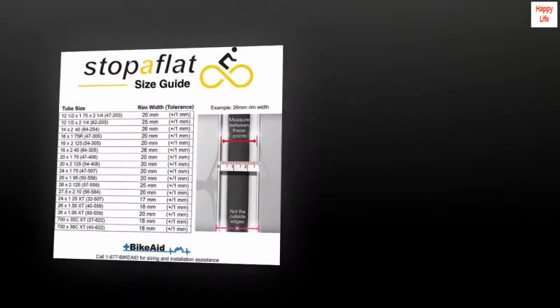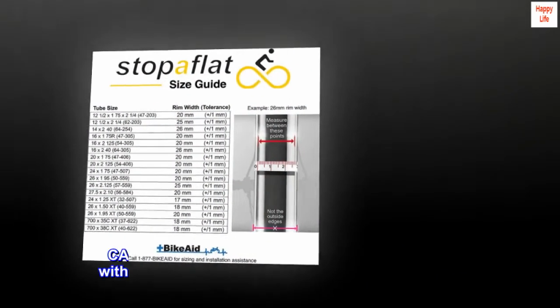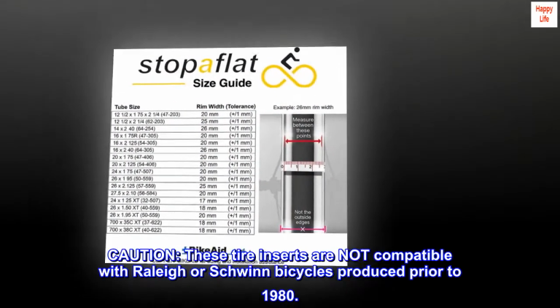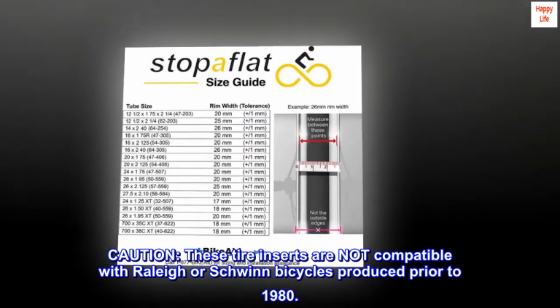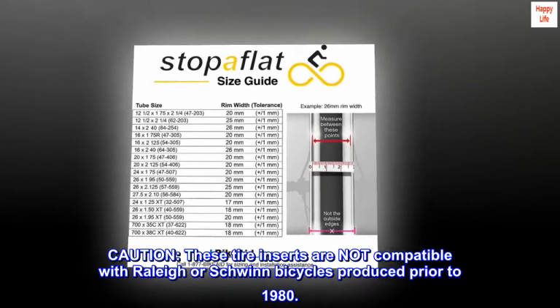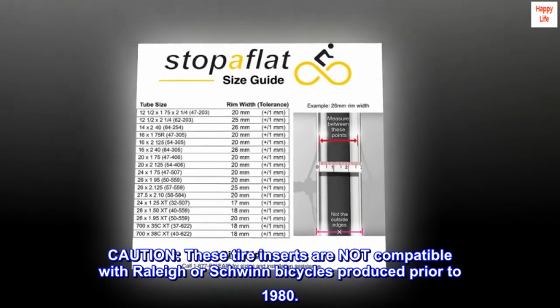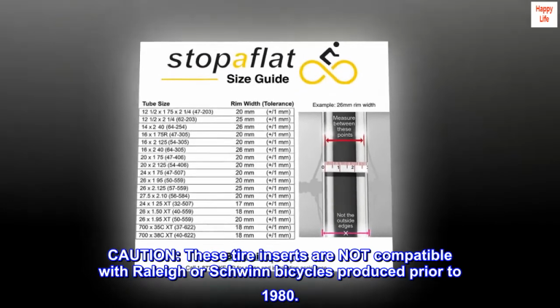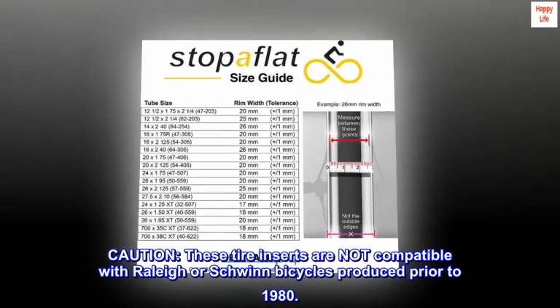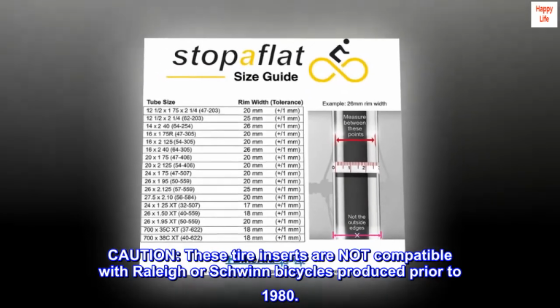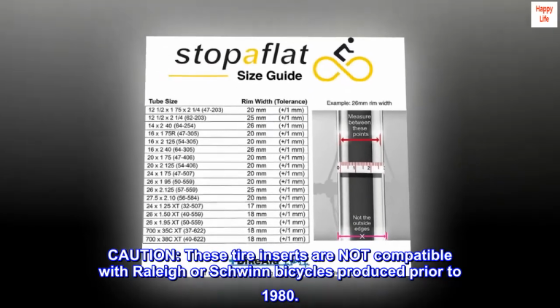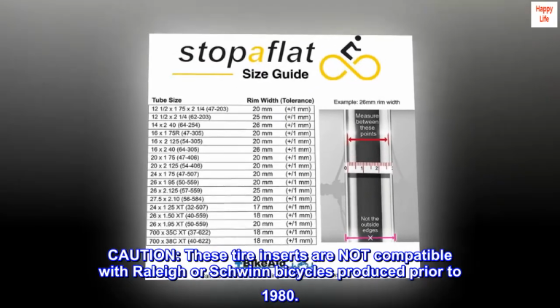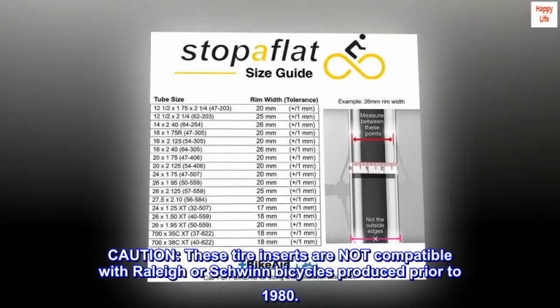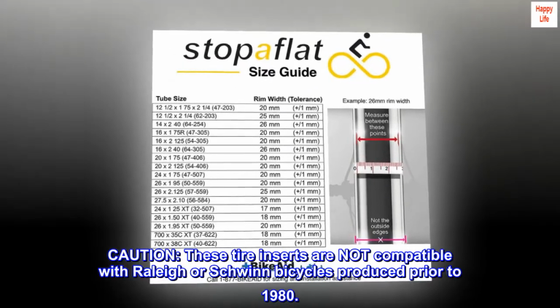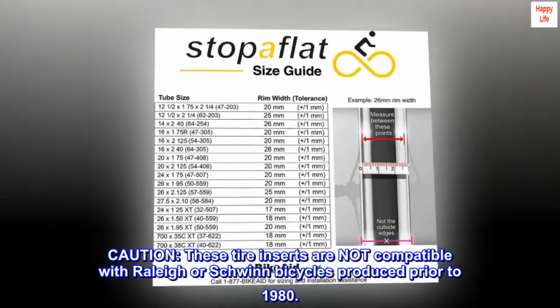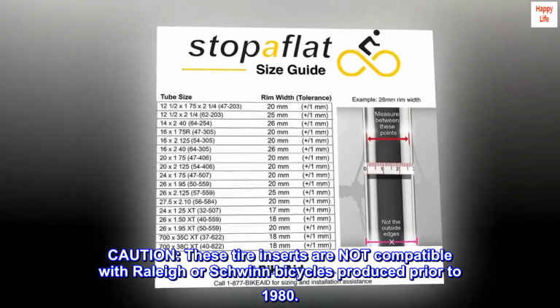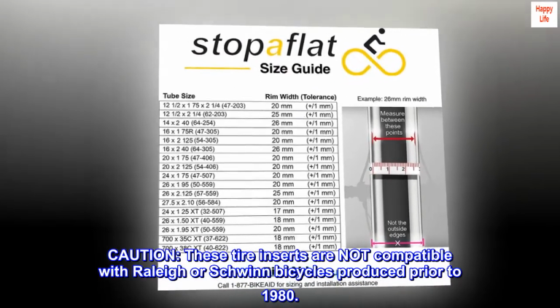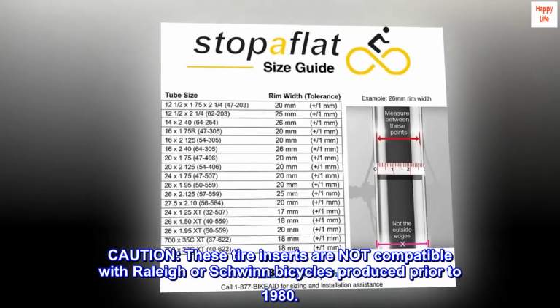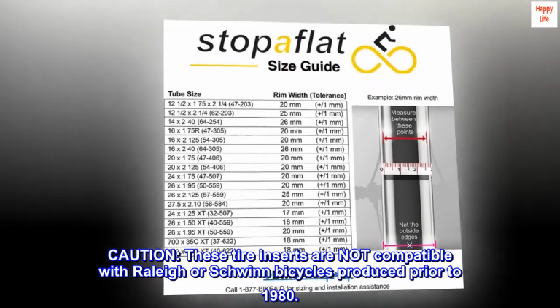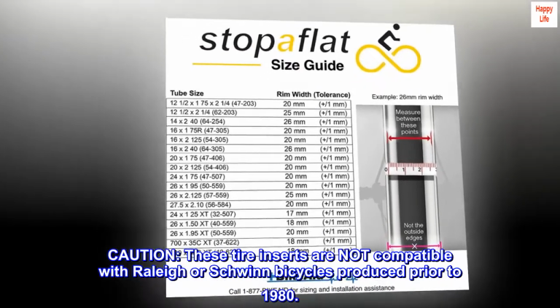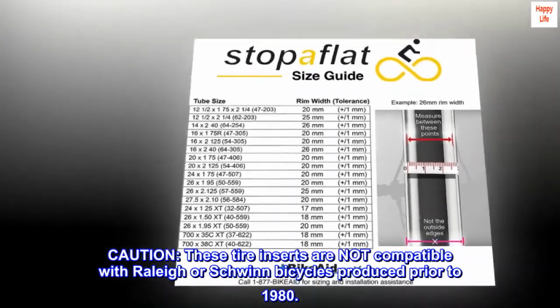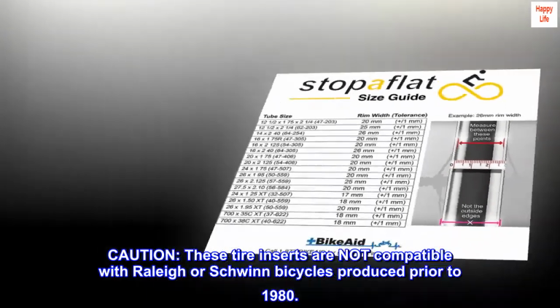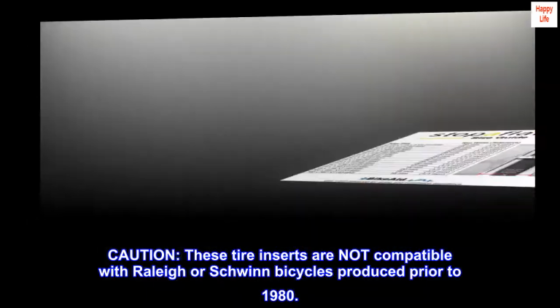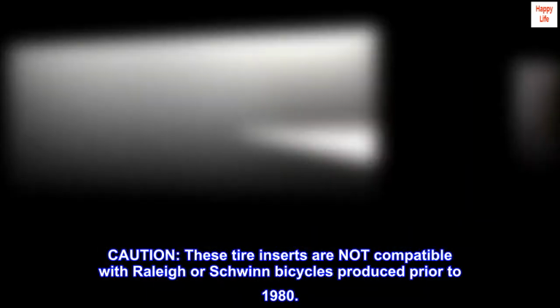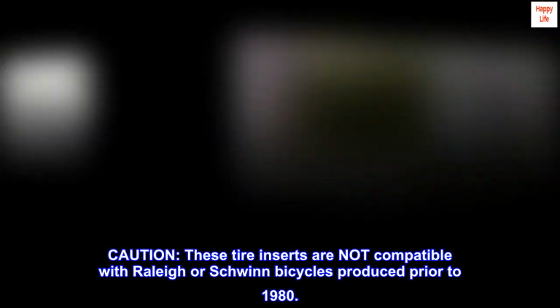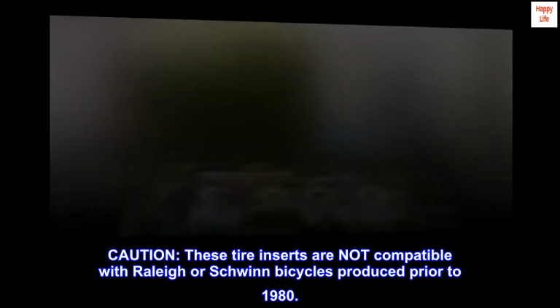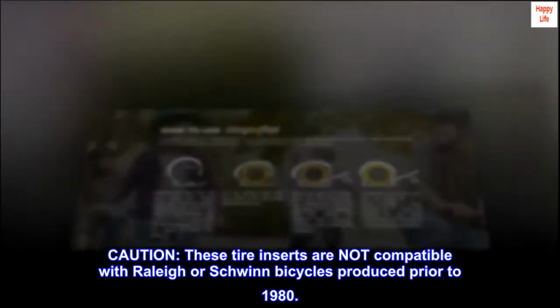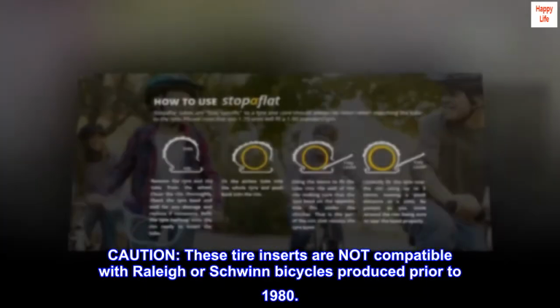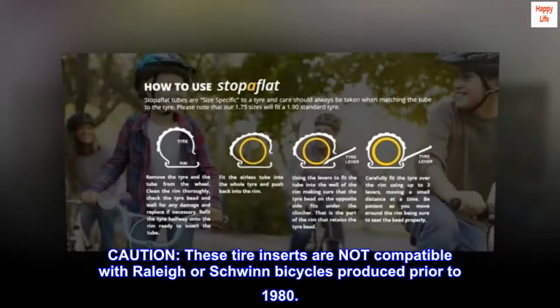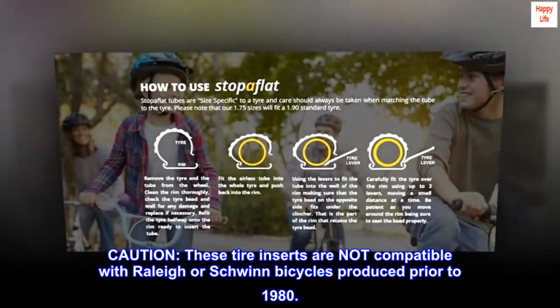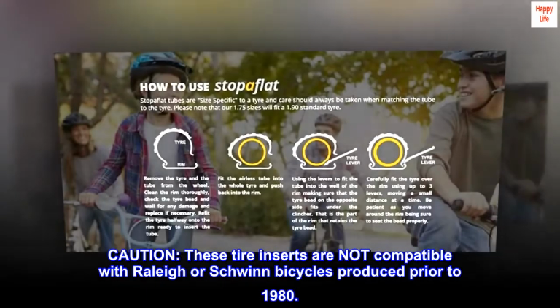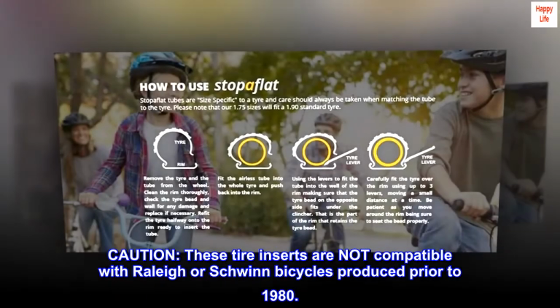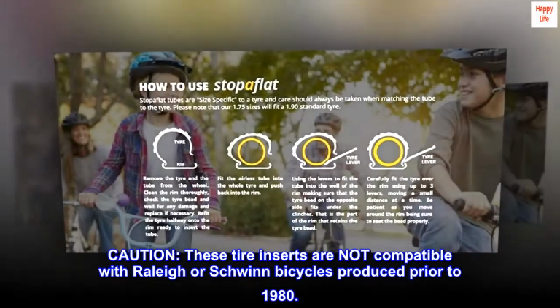Caution: these tire inserts are not compatible with Raleigh or Schwinn bicycles produced prior to 1980.